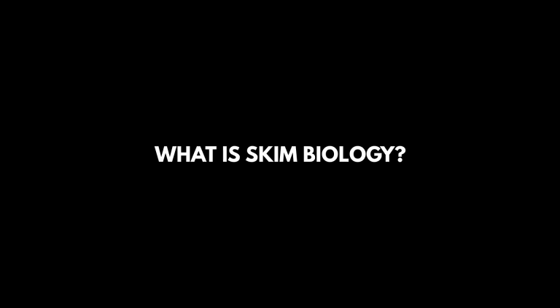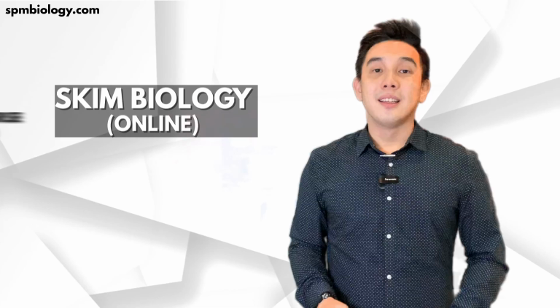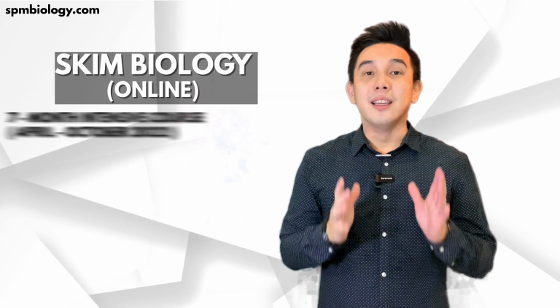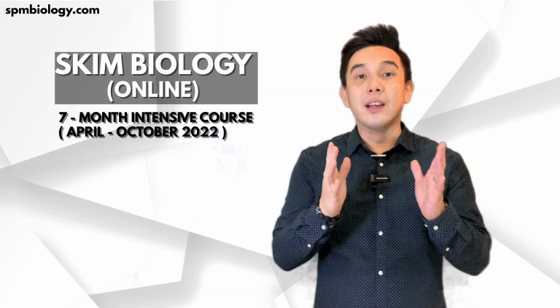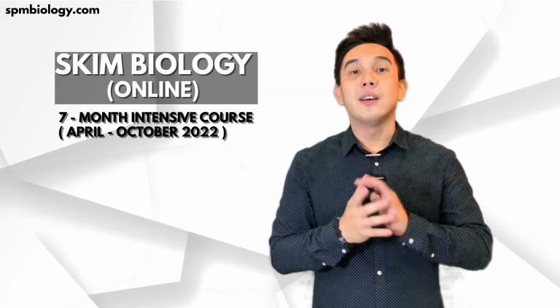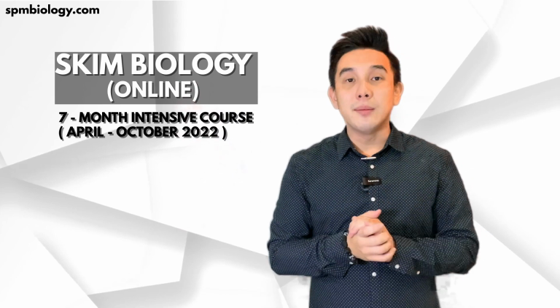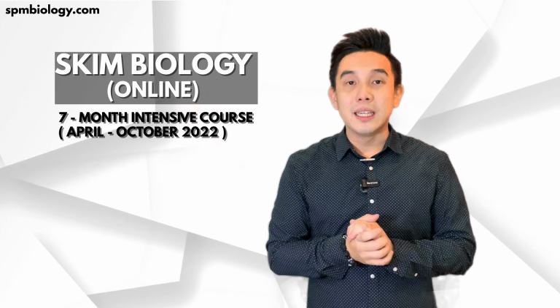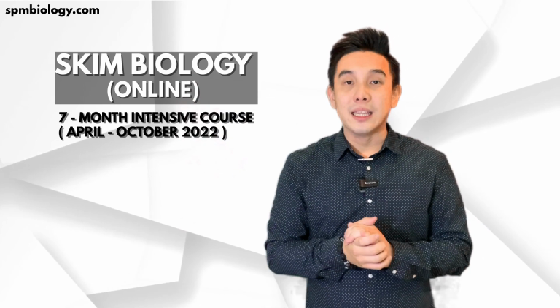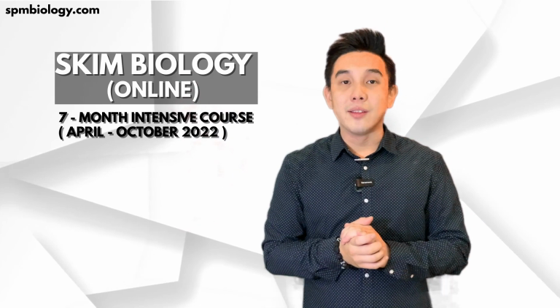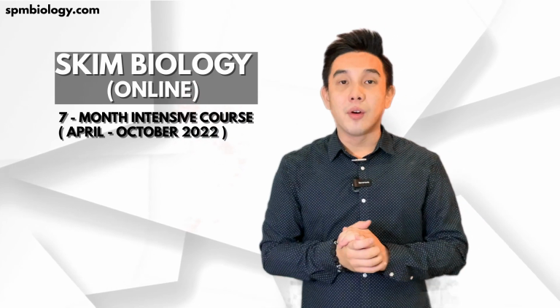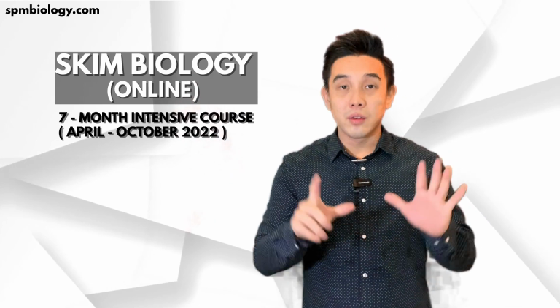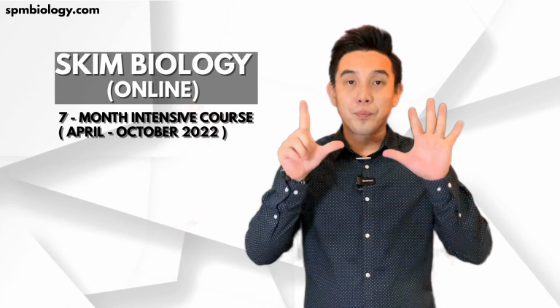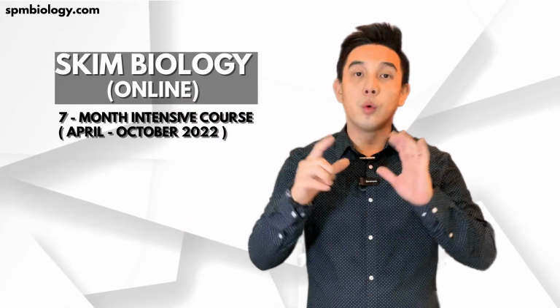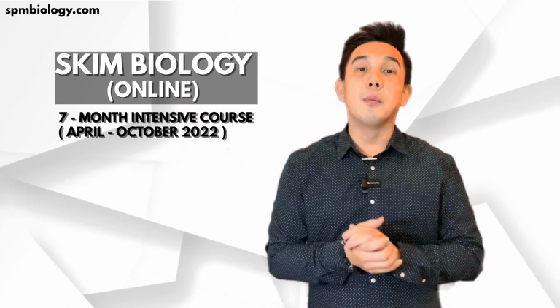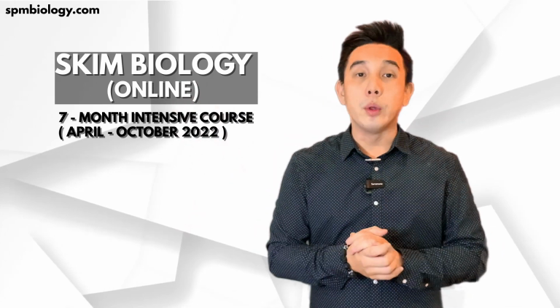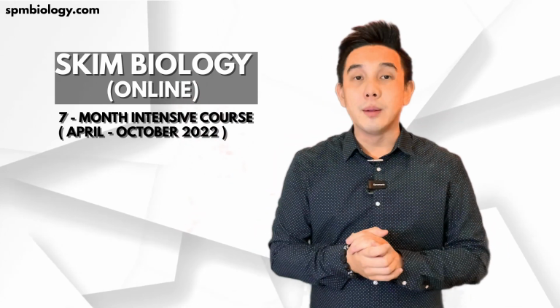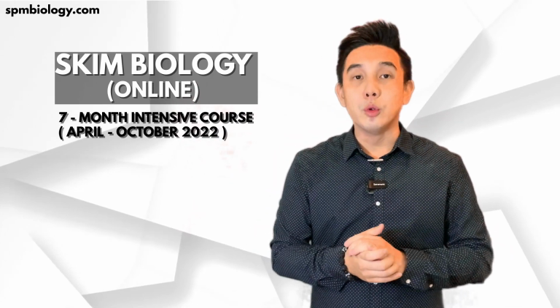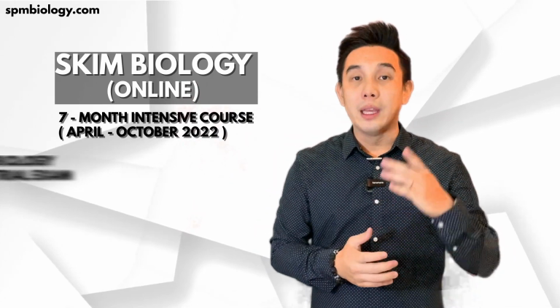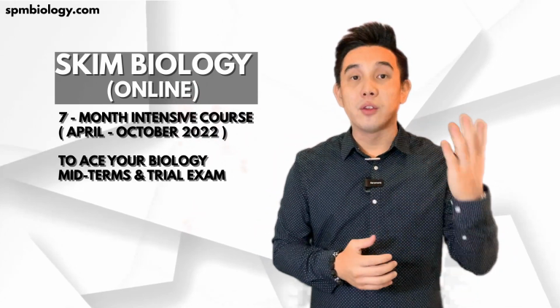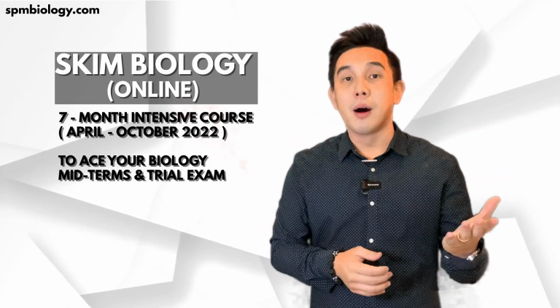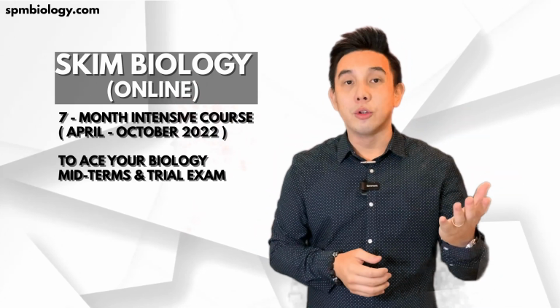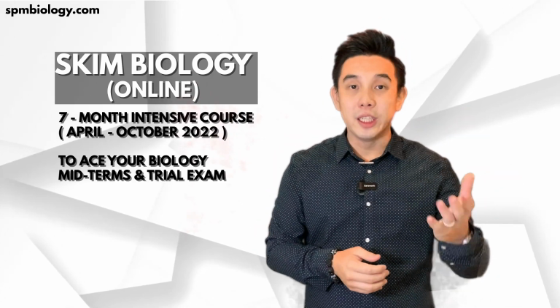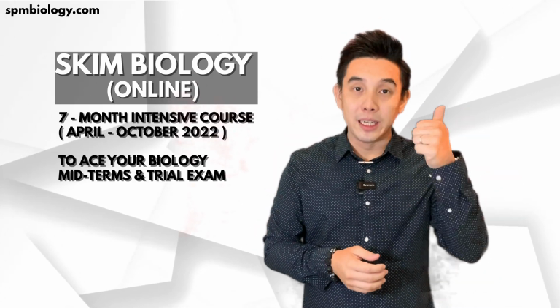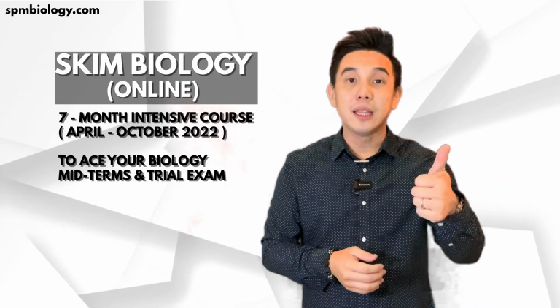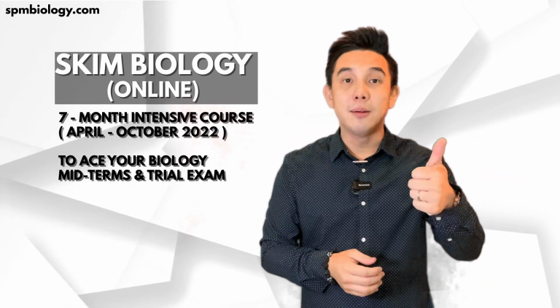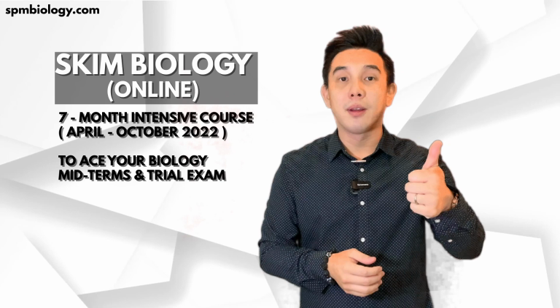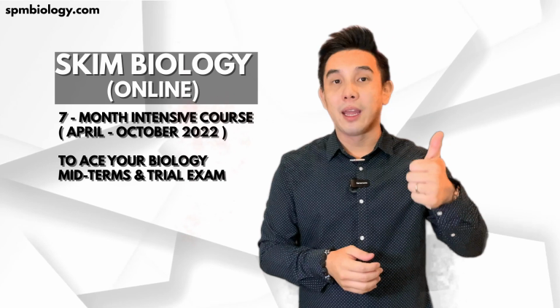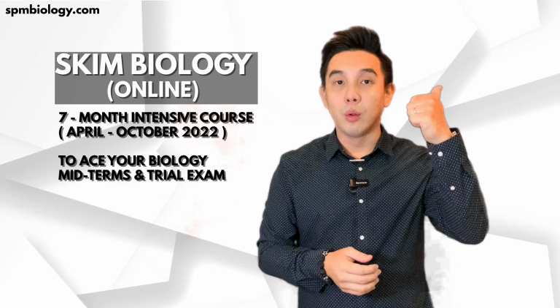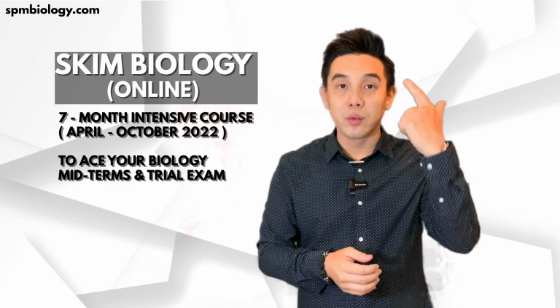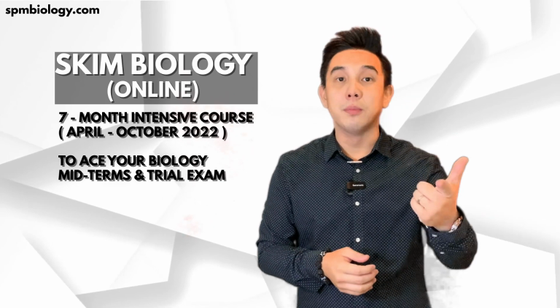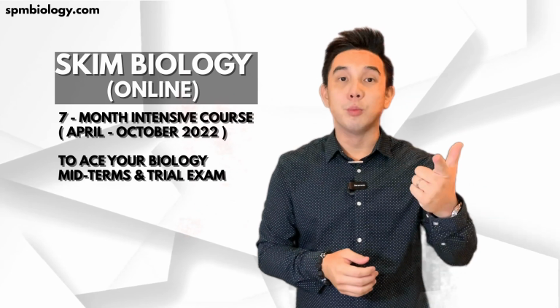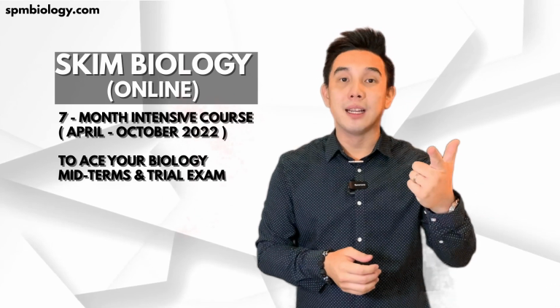It is a 7-month intensive course whereby we help you to ace your biology in midterm and also percubaan.